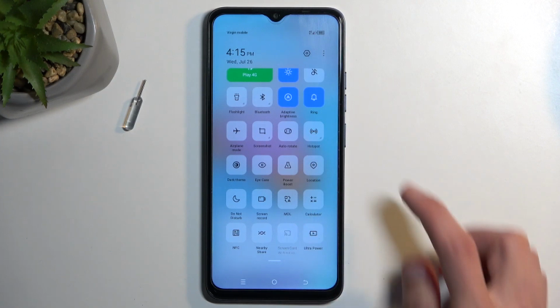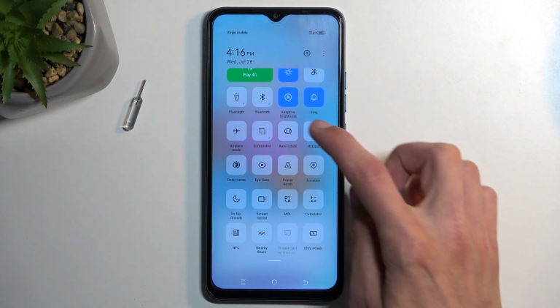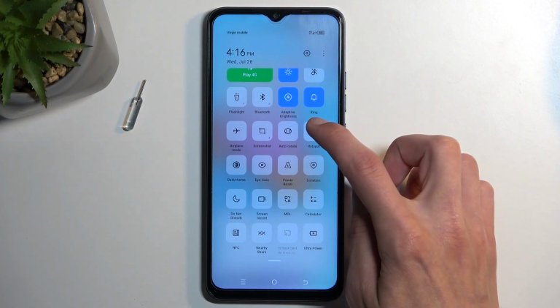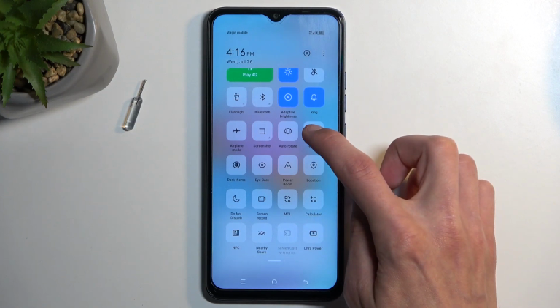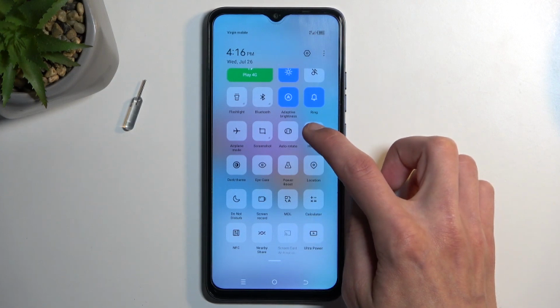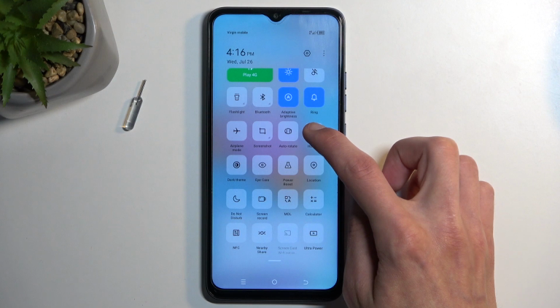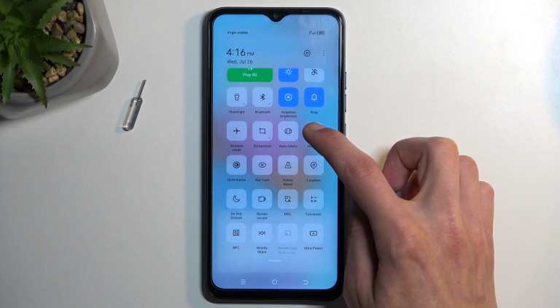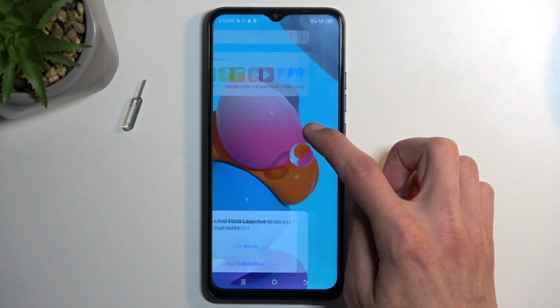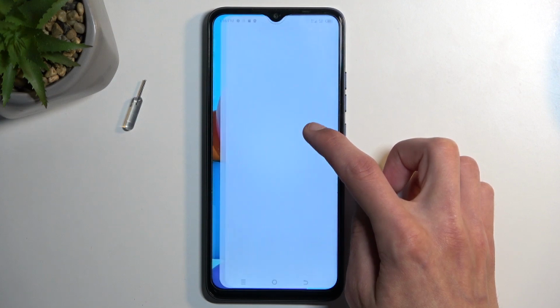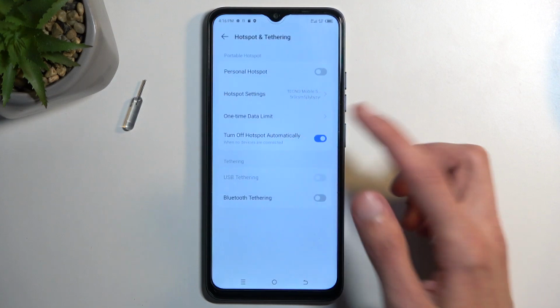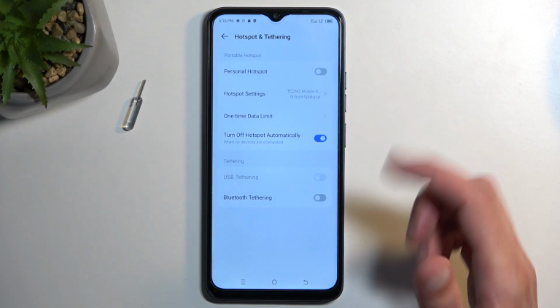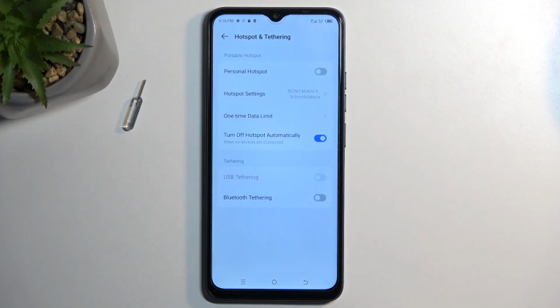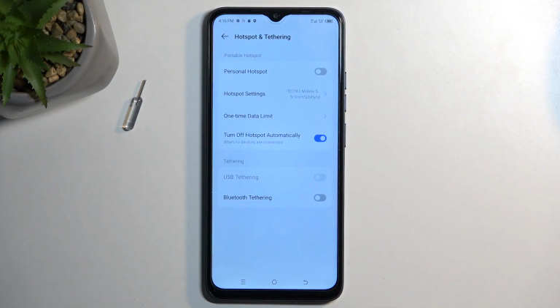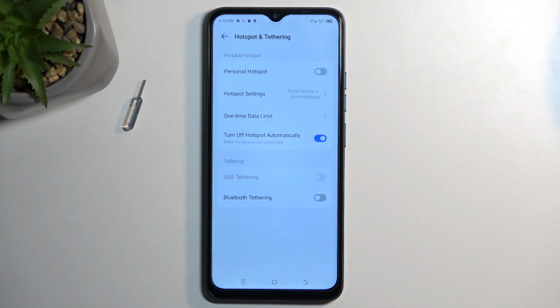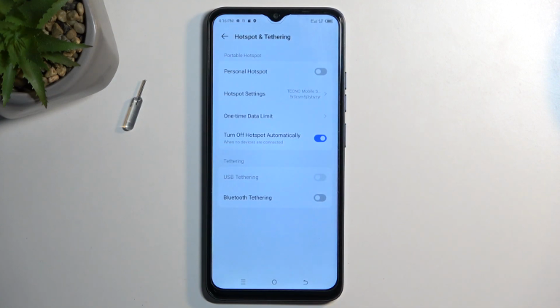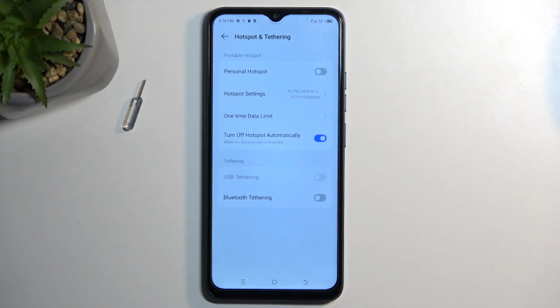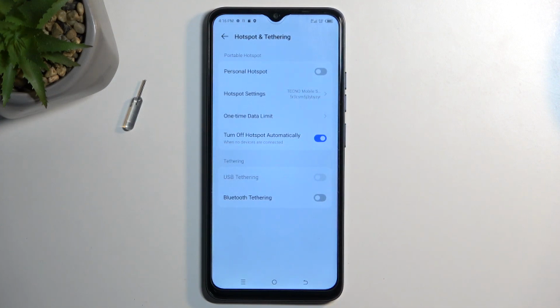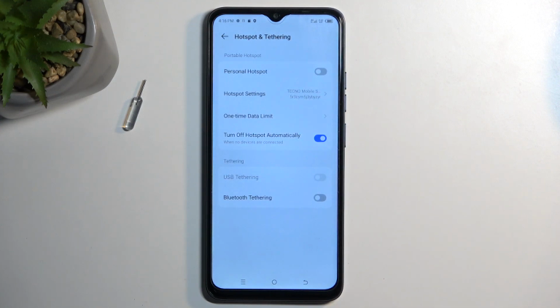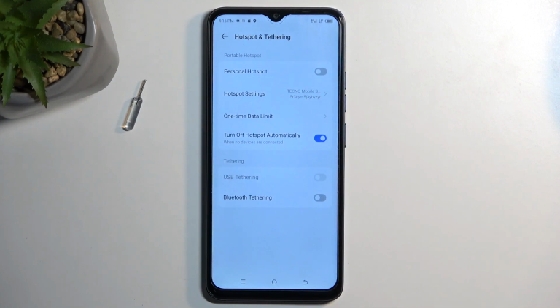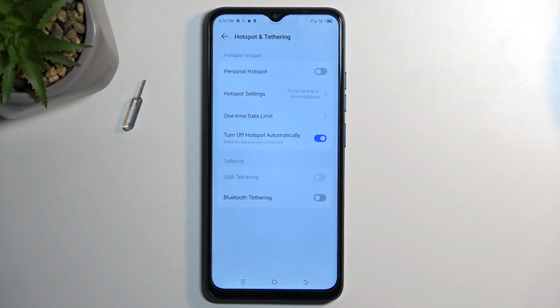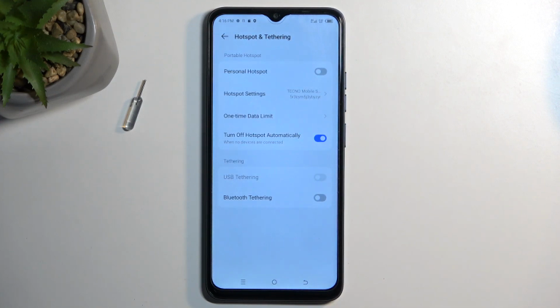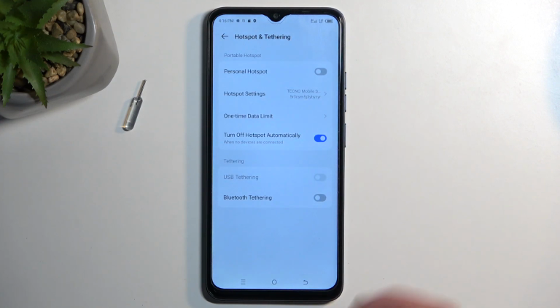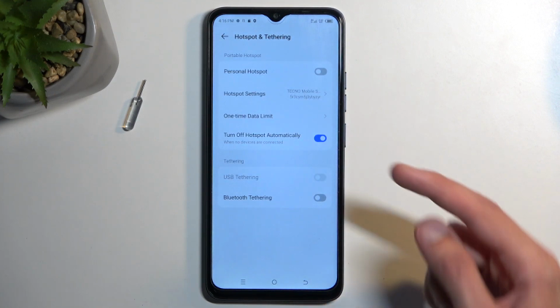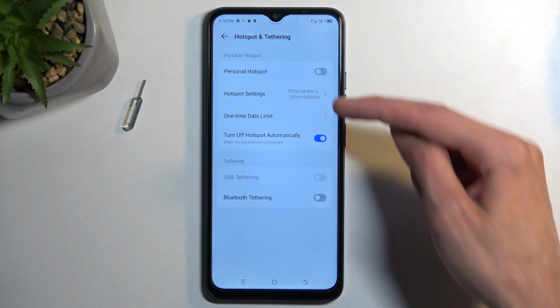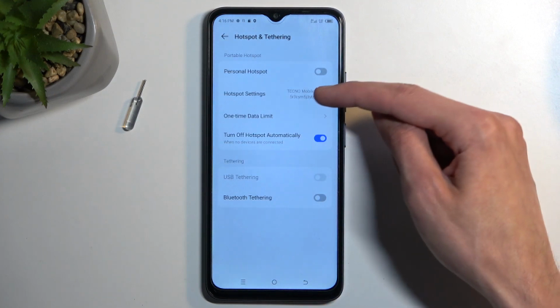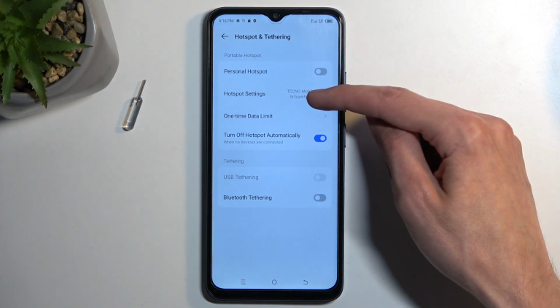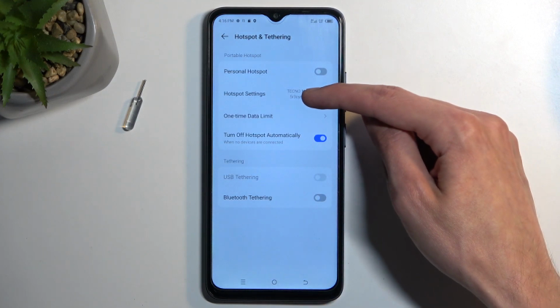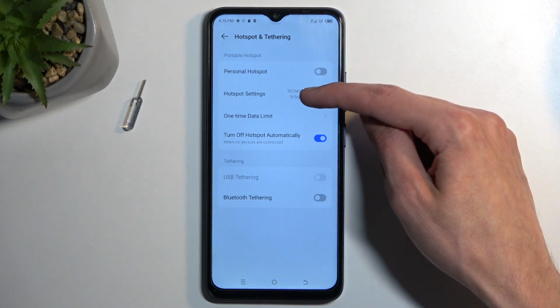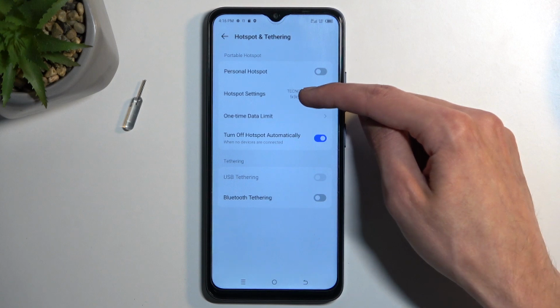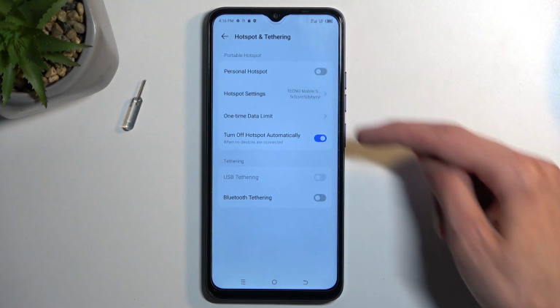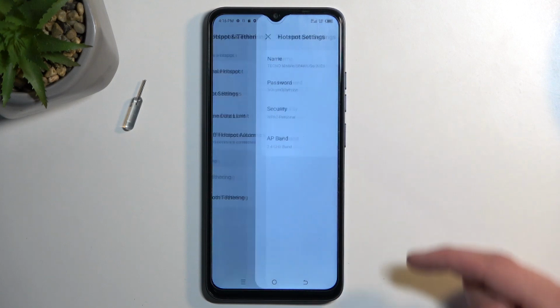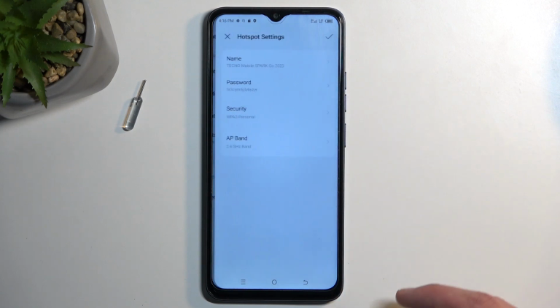Once you see it, the first time around I recommend holding it. This will quickly take you to the settings, where you can click on hotspot settings.